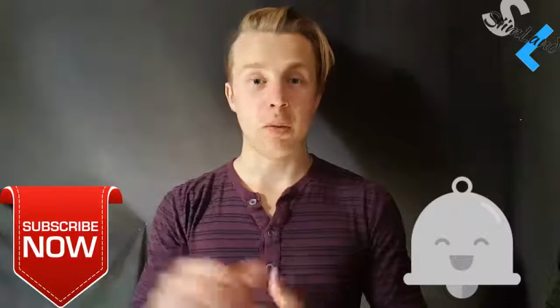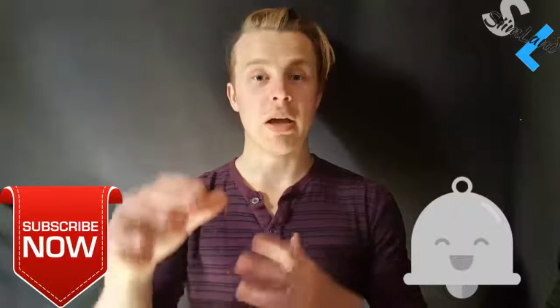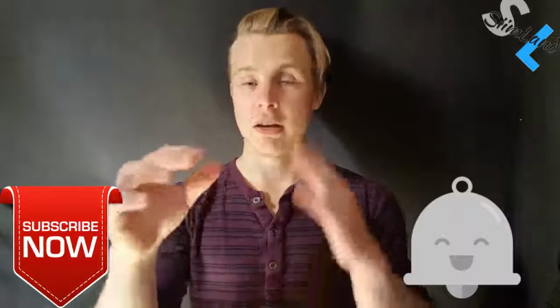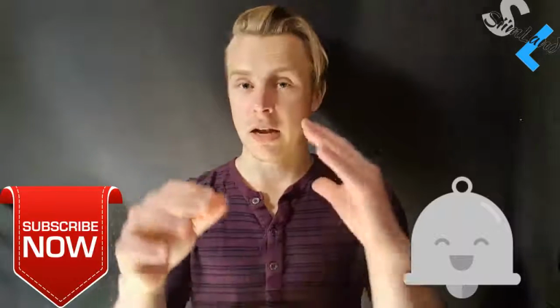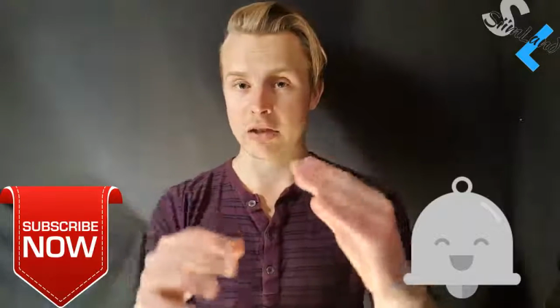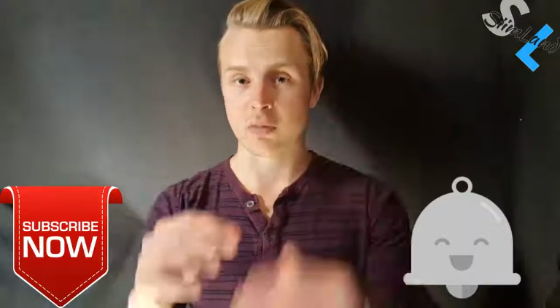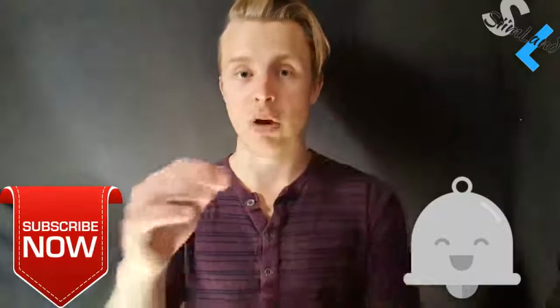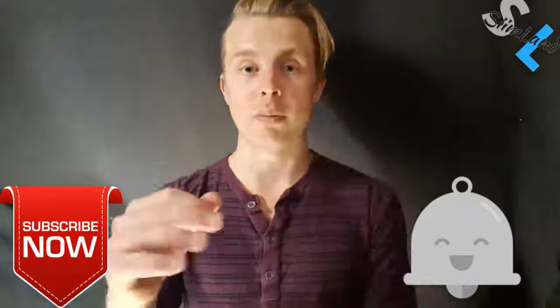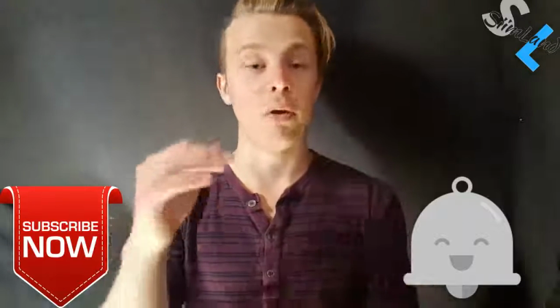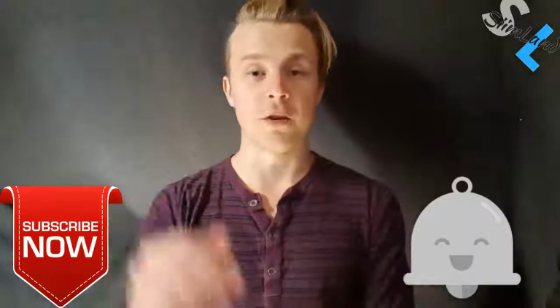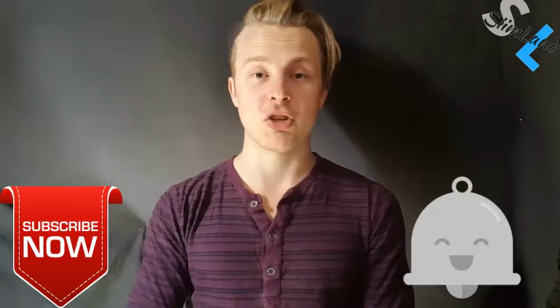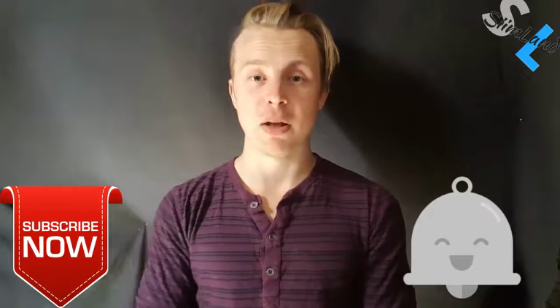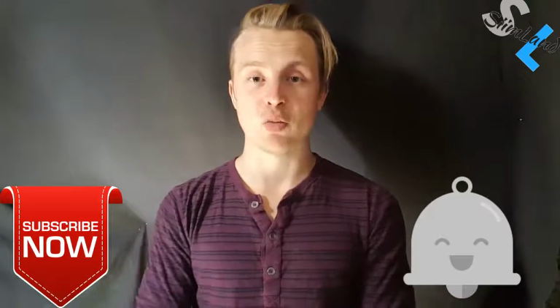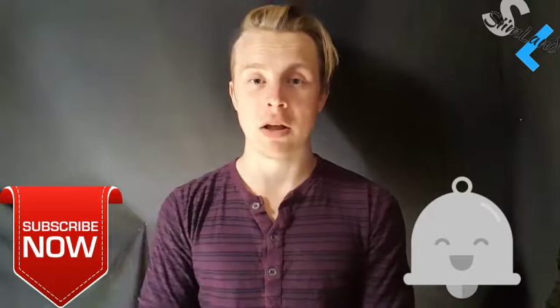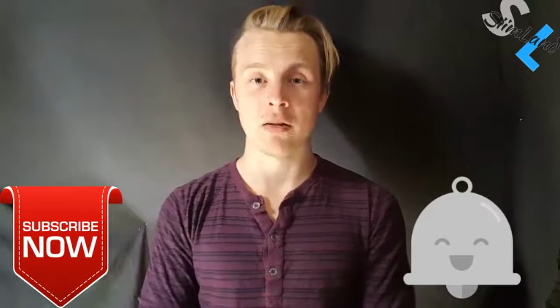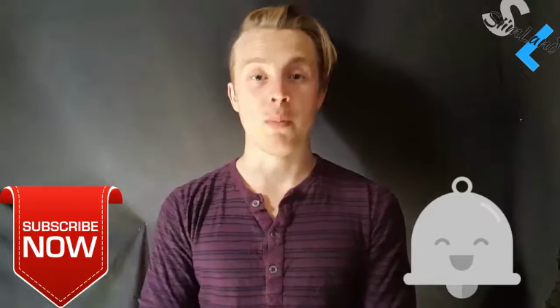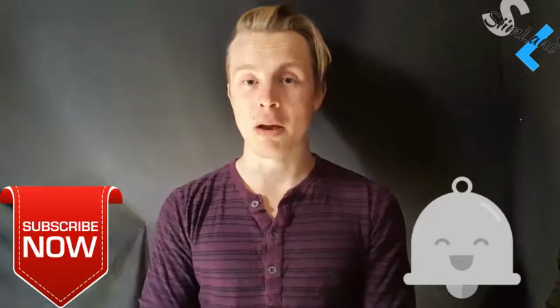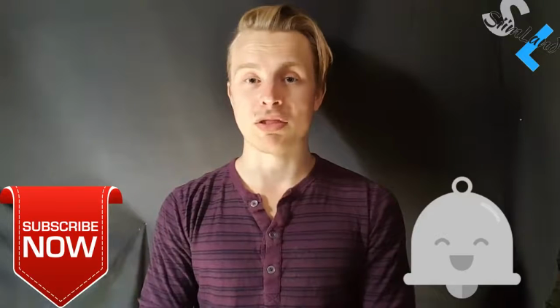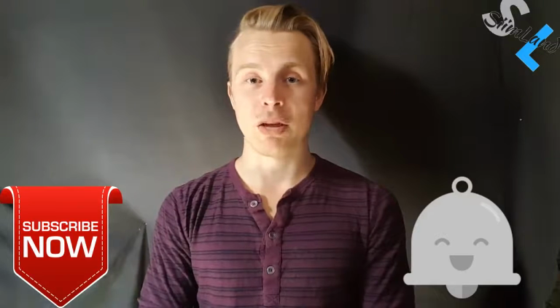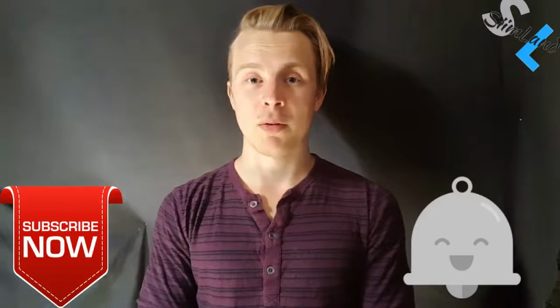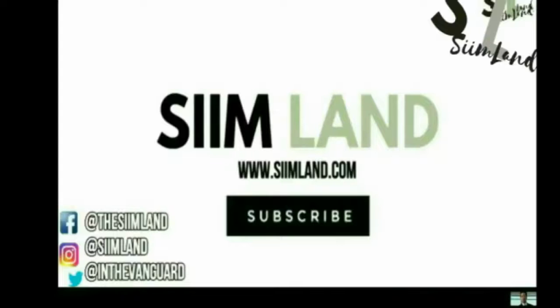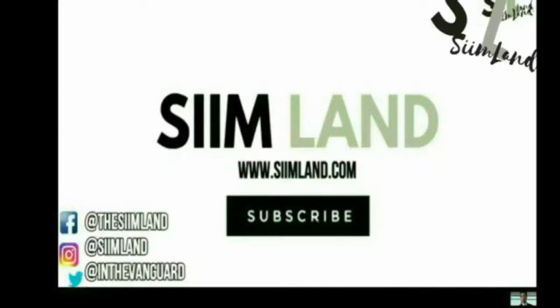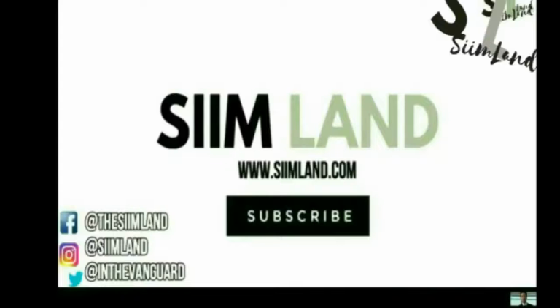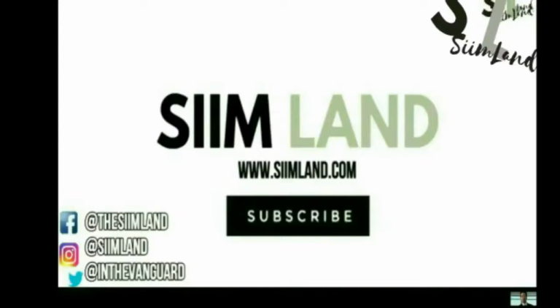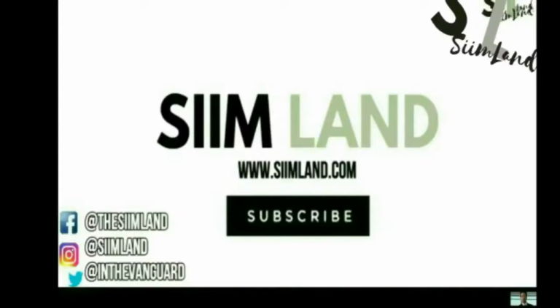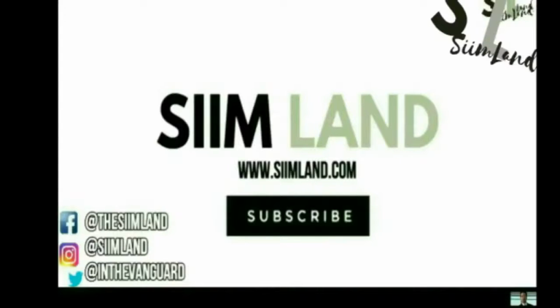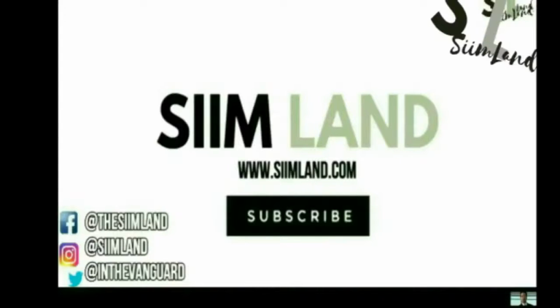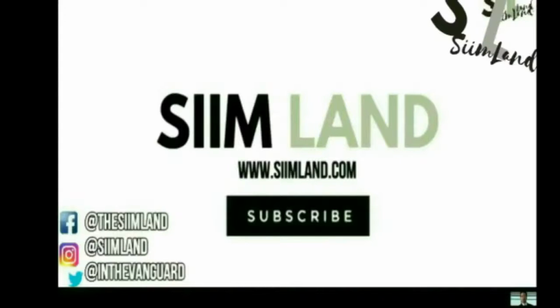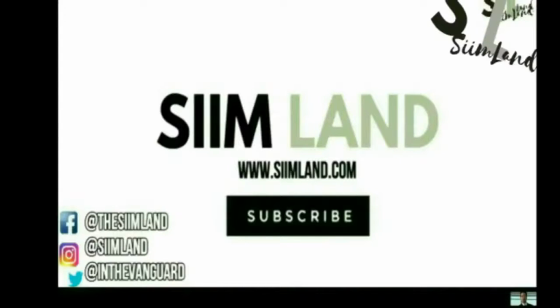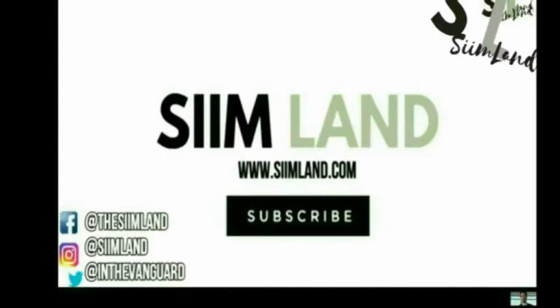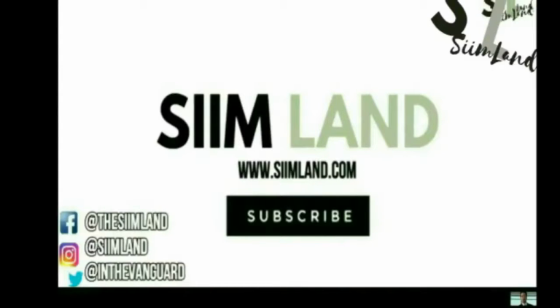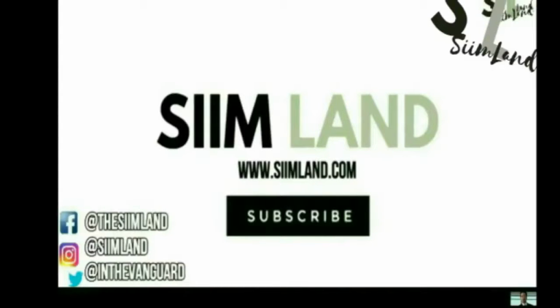Anyway, click the like, subscribe, and notification bell as well. My name is Siim, stay adapted, stay empowered.